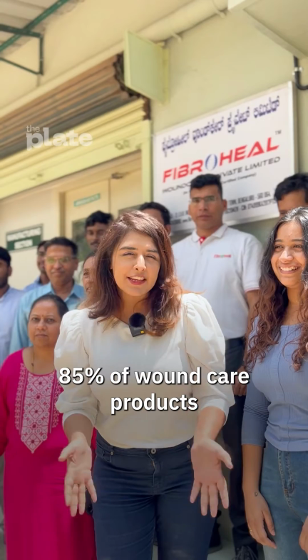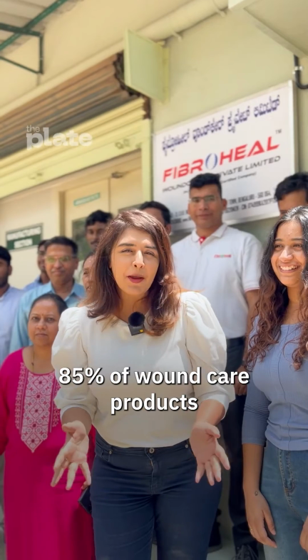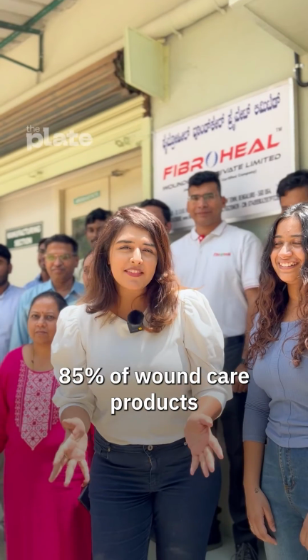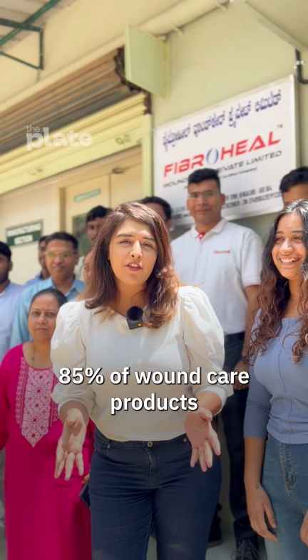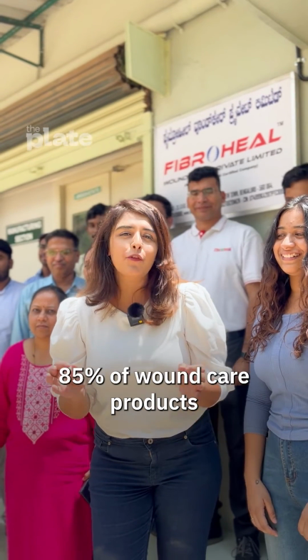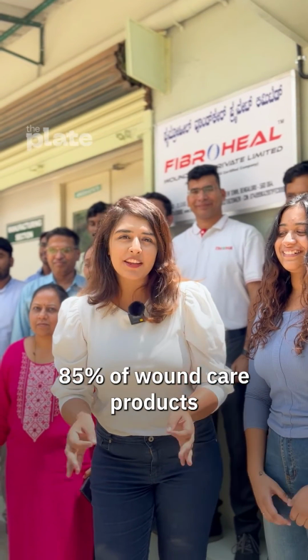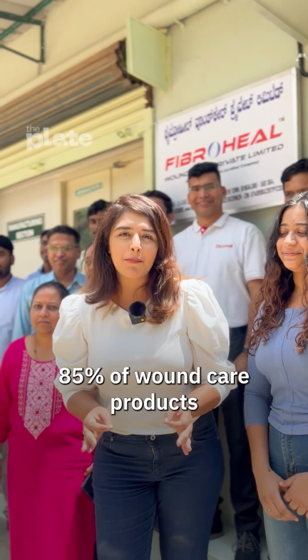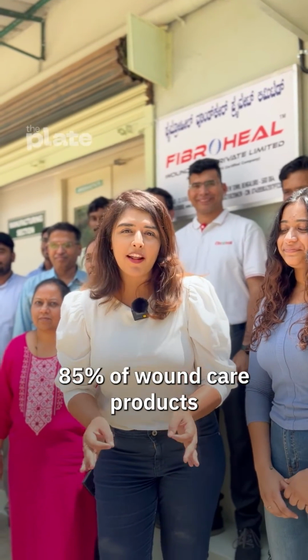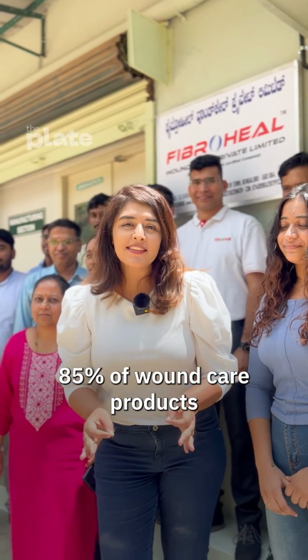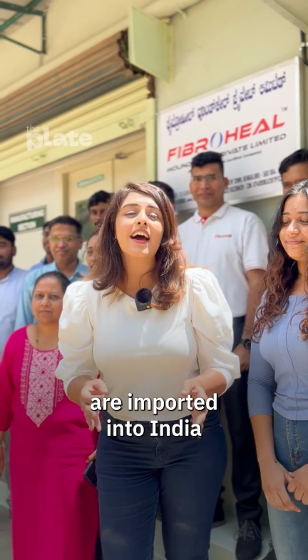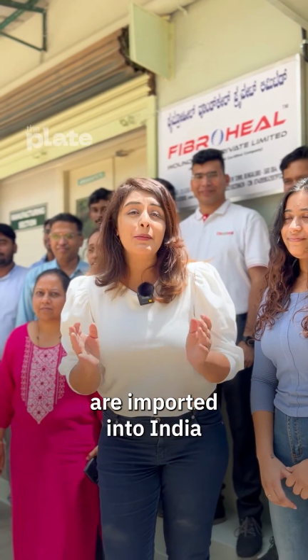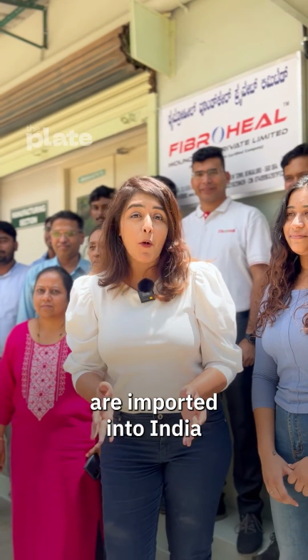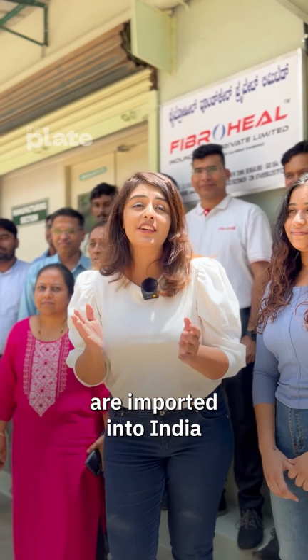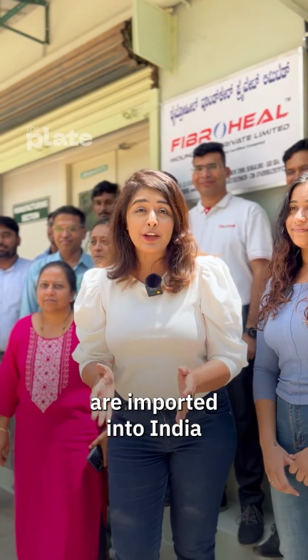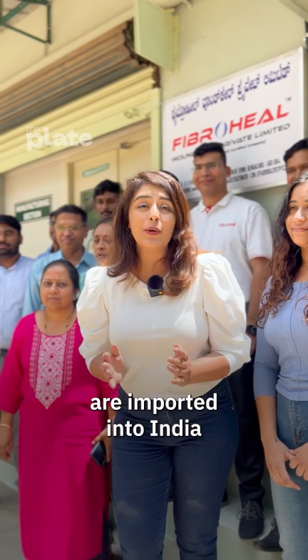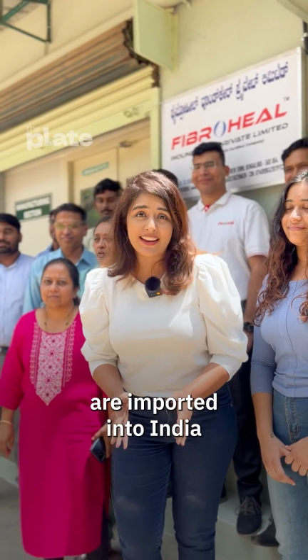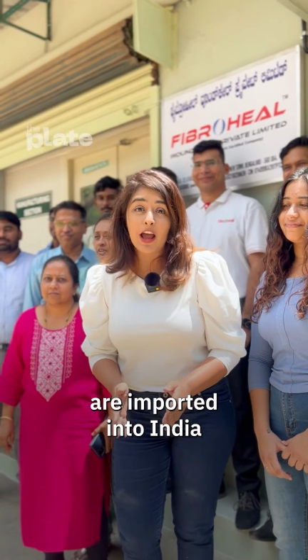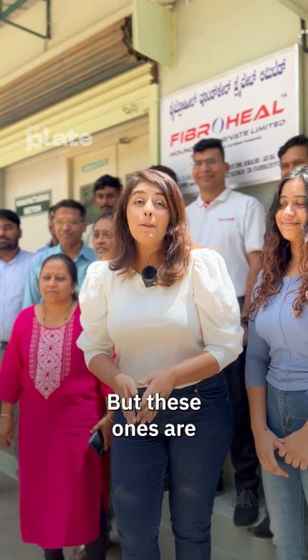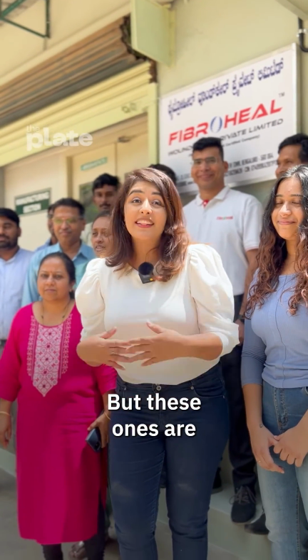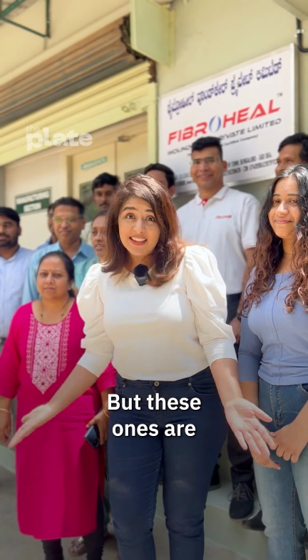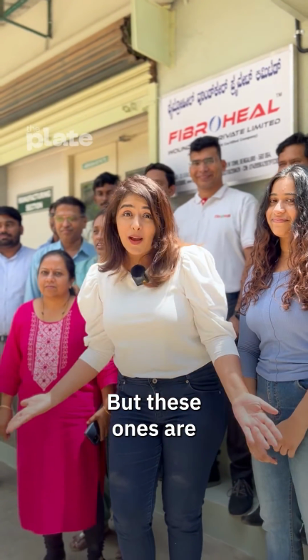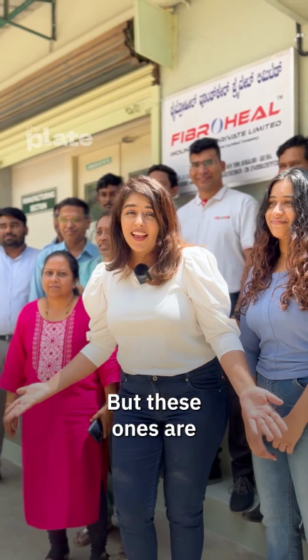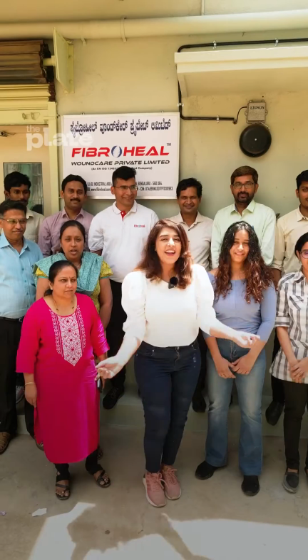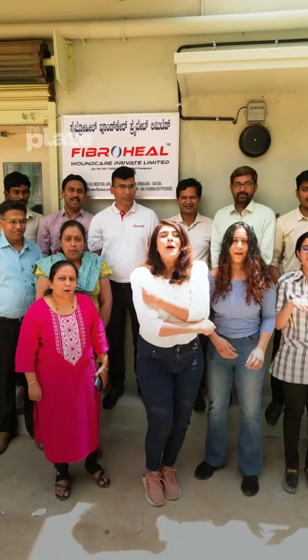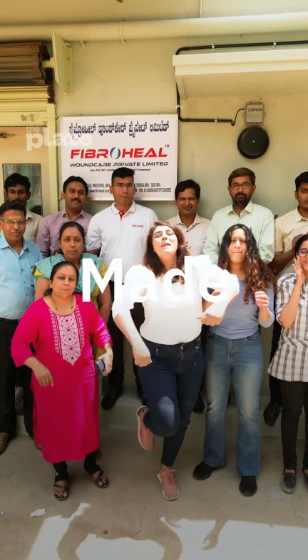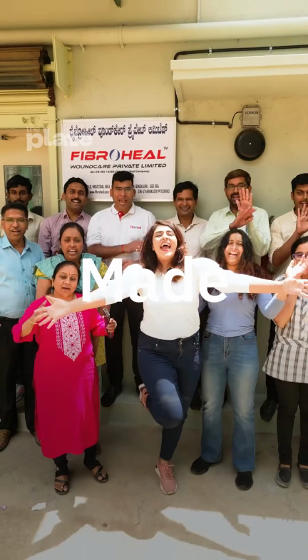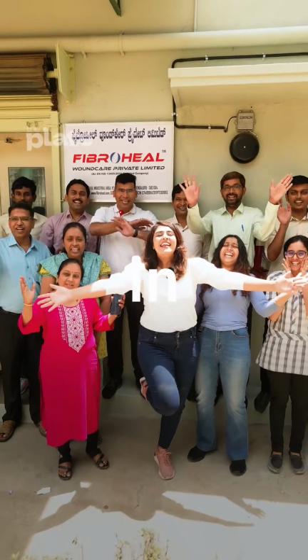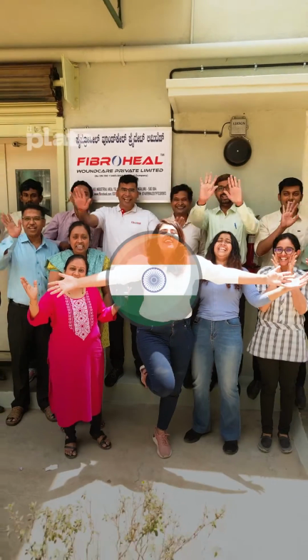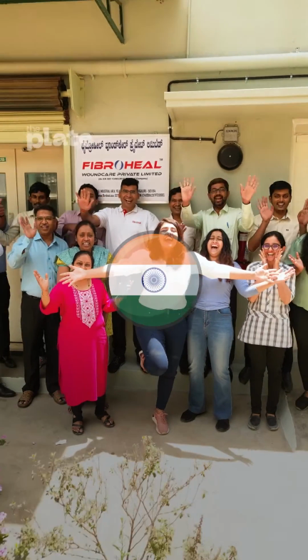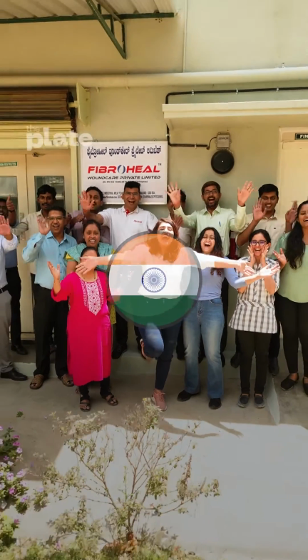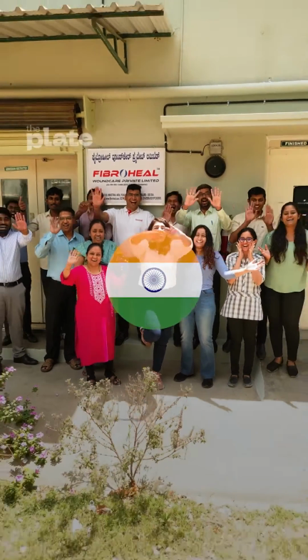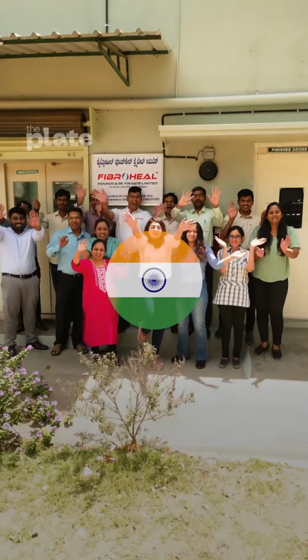85% of wound care products are imported into India, but these ones are made in India! So in there we are — it is changing right now!